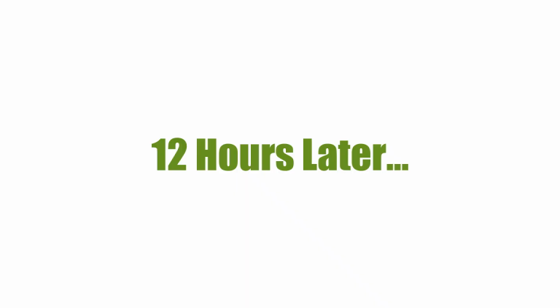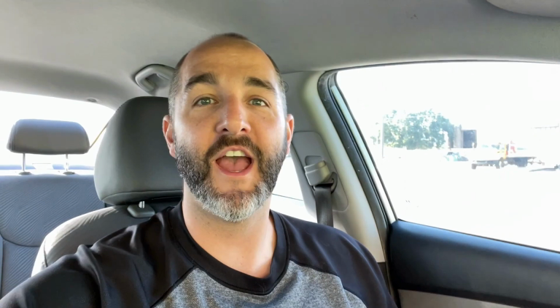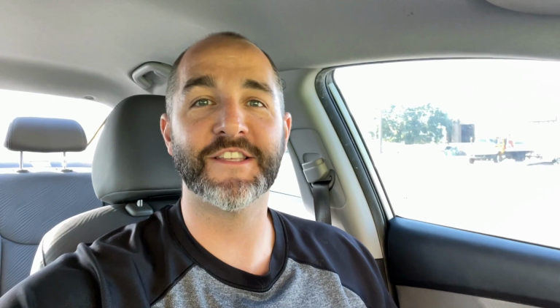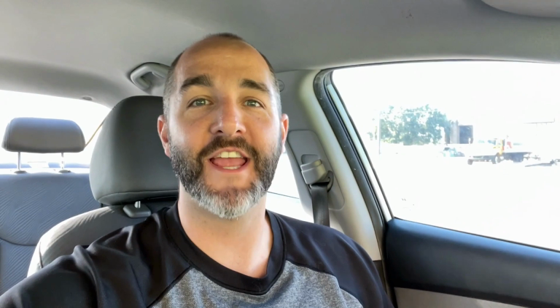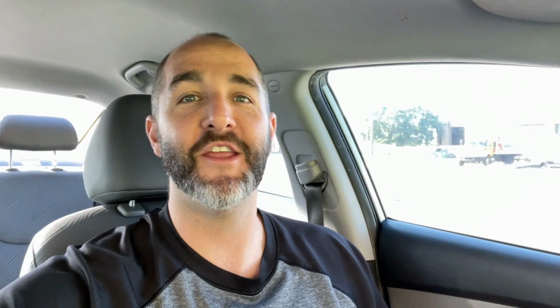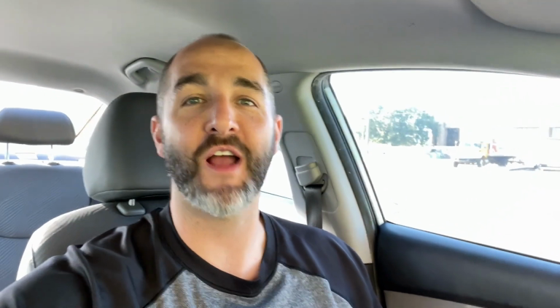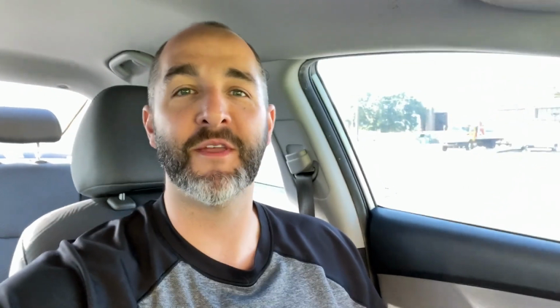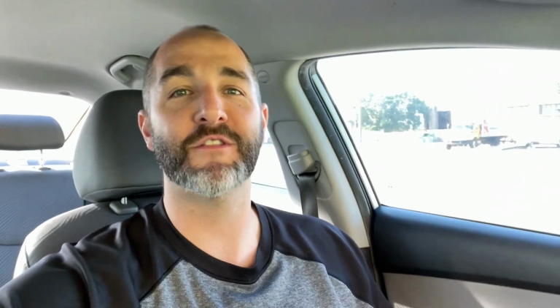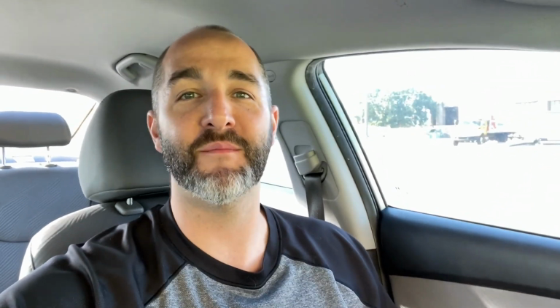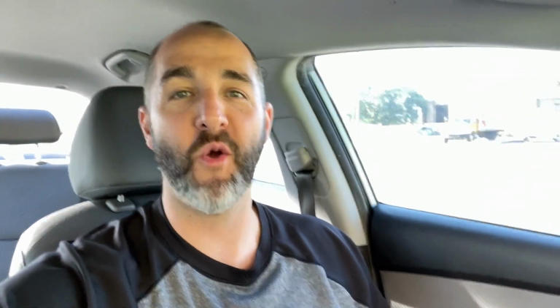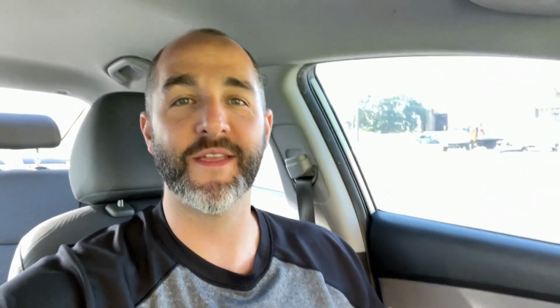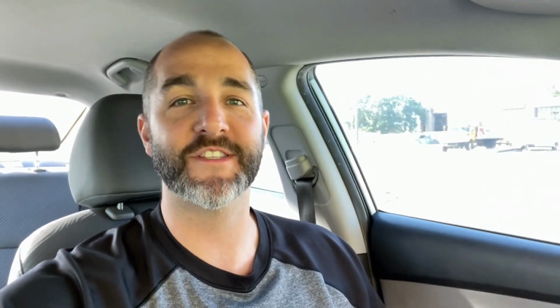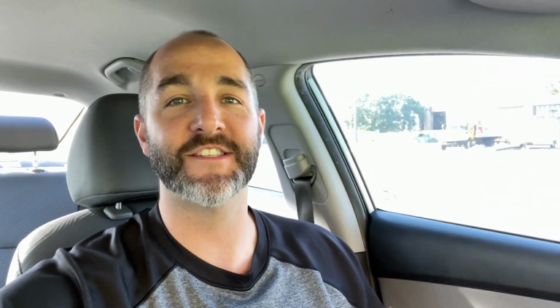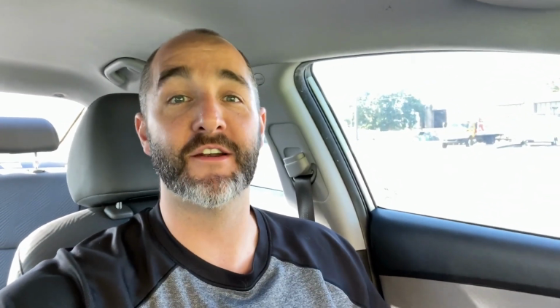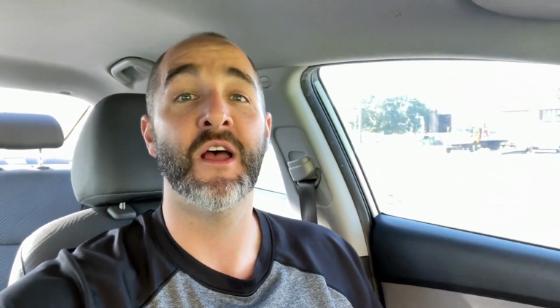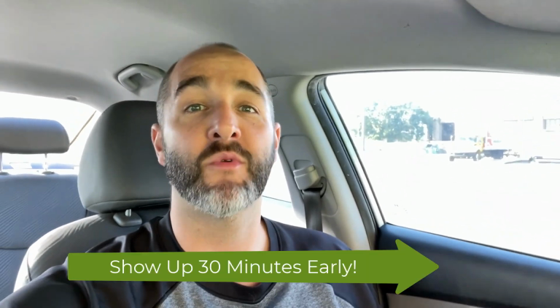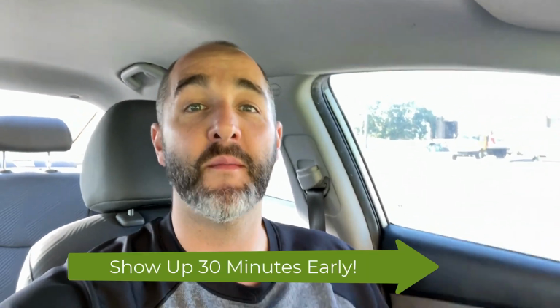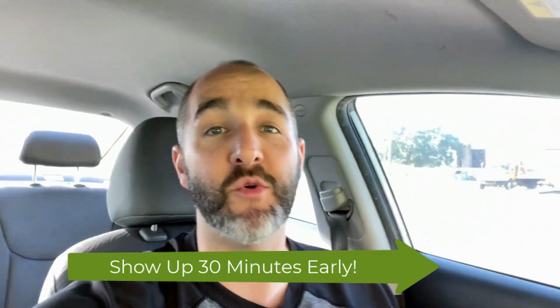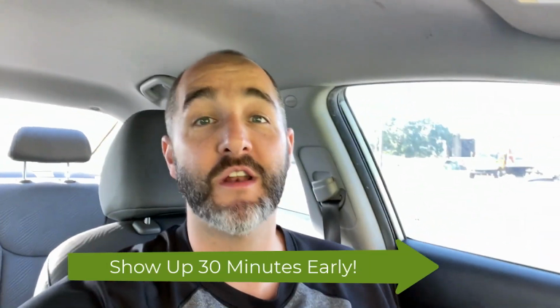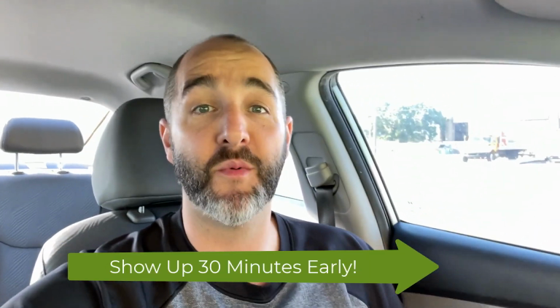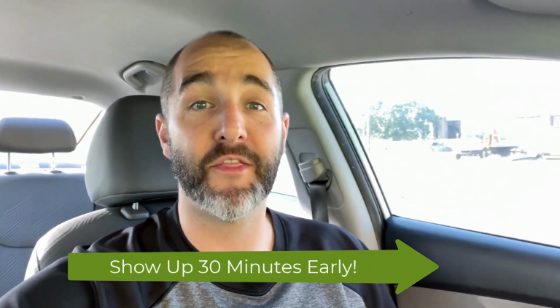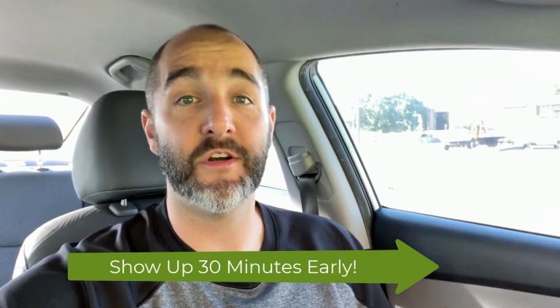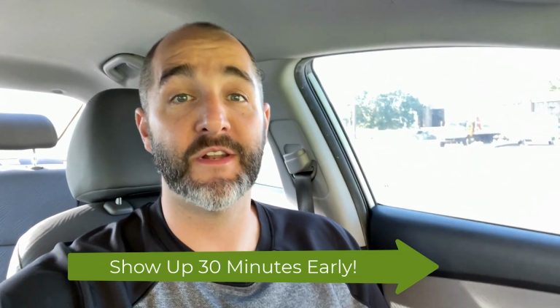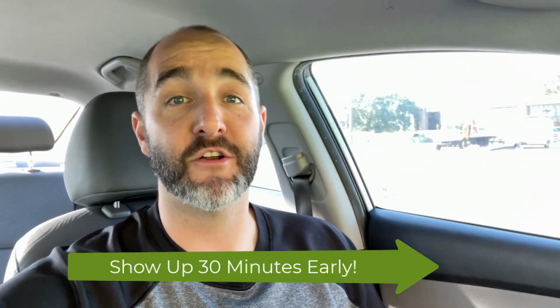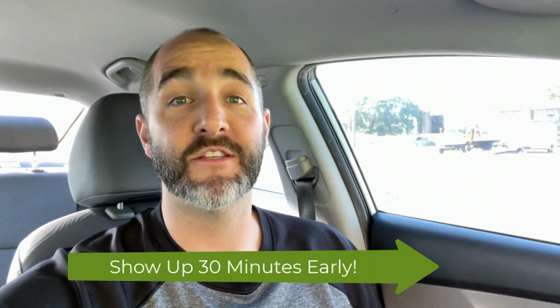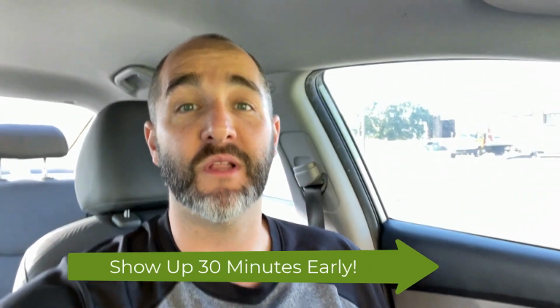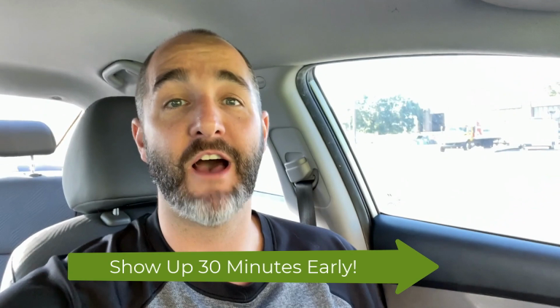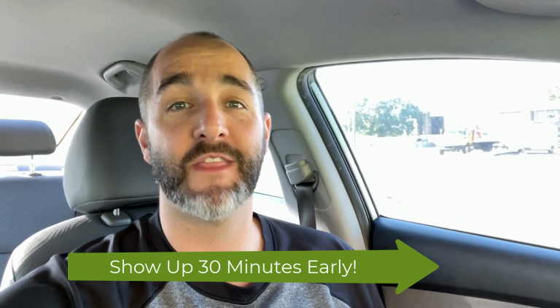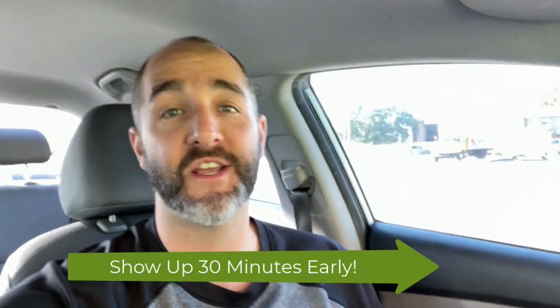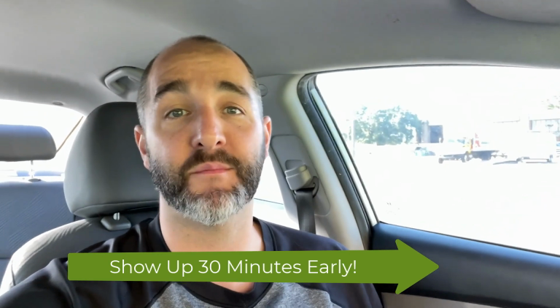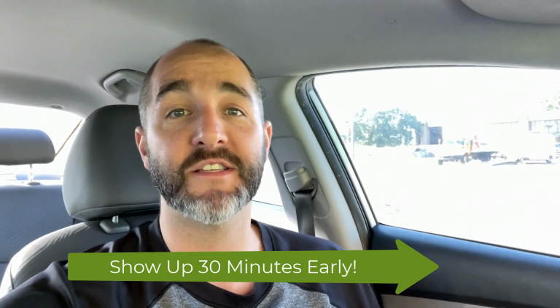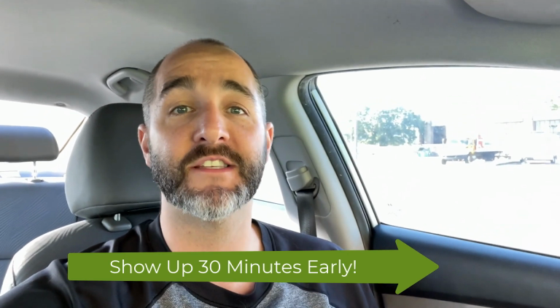Hey guys, it's Andy here. I'm here at the Prometric Test Center. Remember, you want to show up about 30 minutes early to allow for that check-in process.